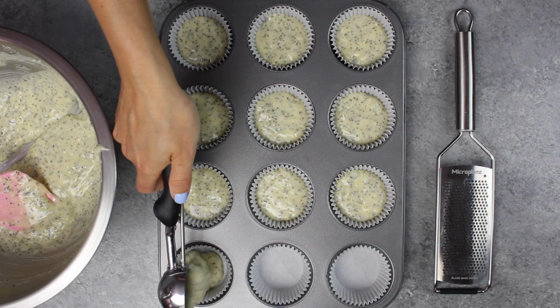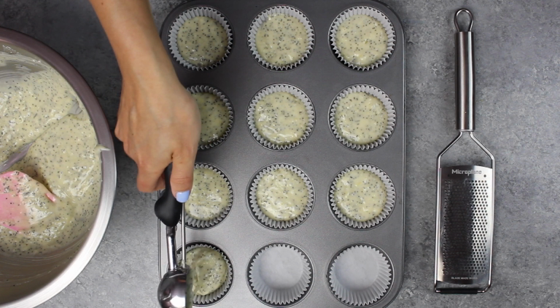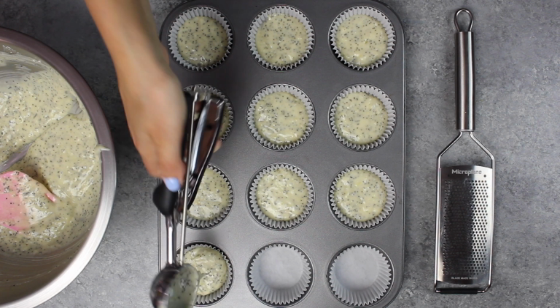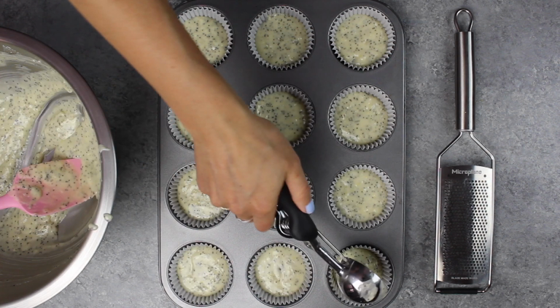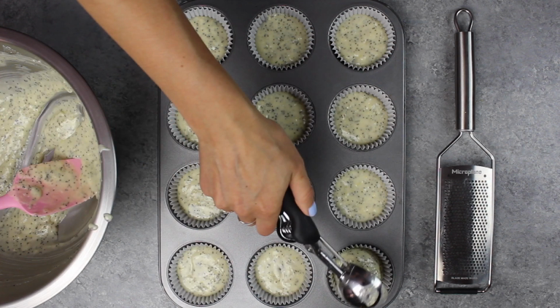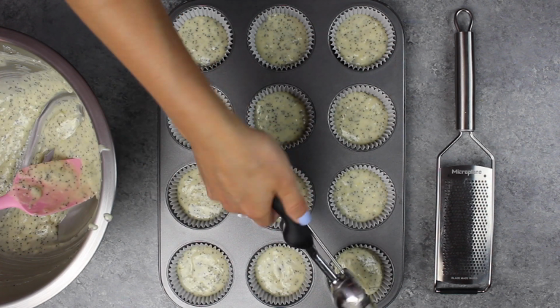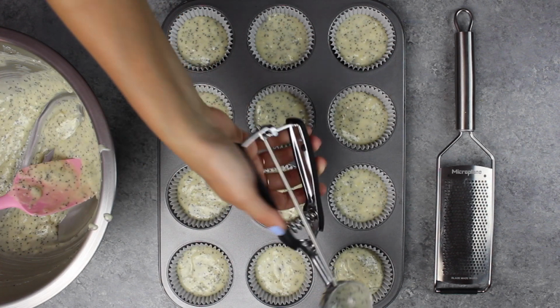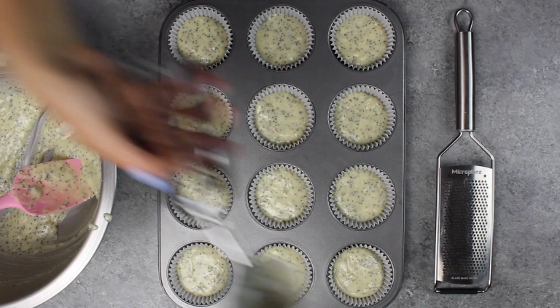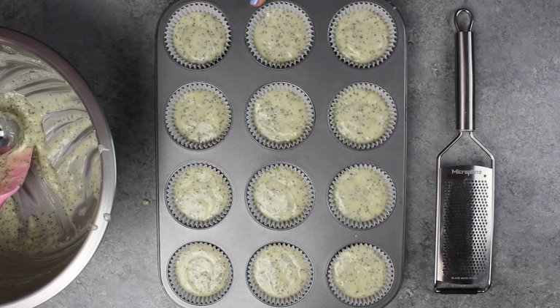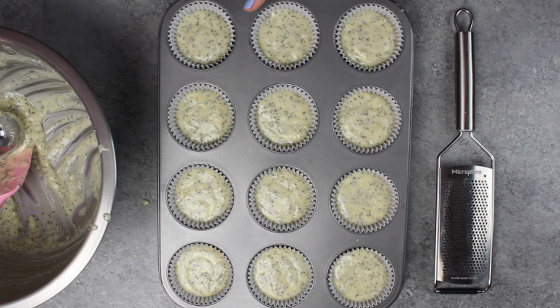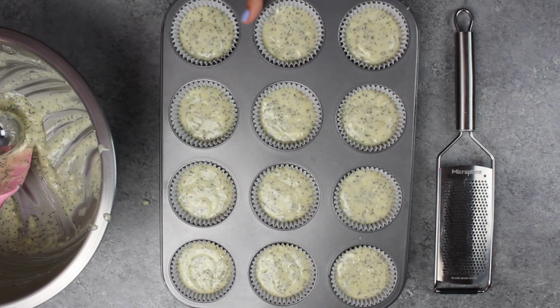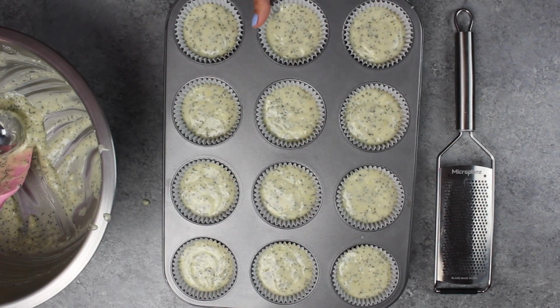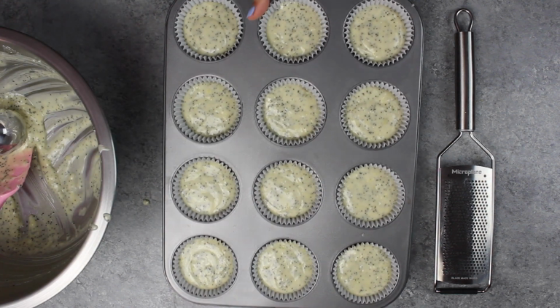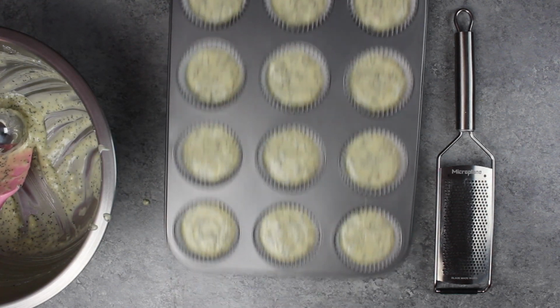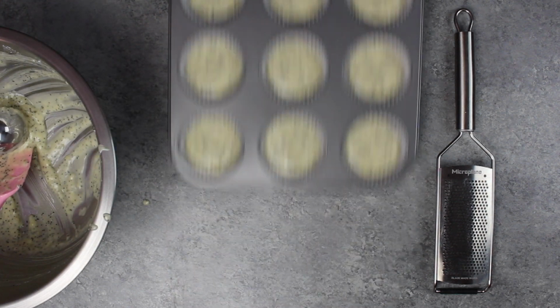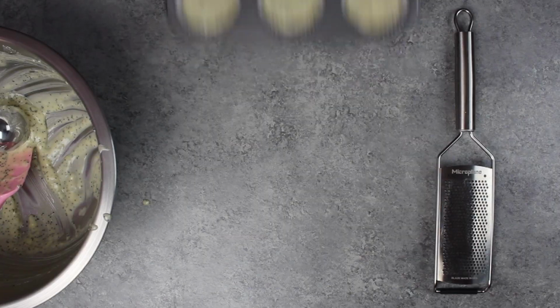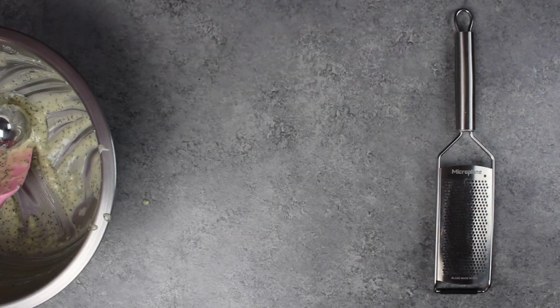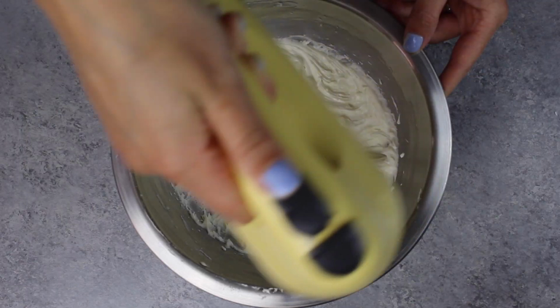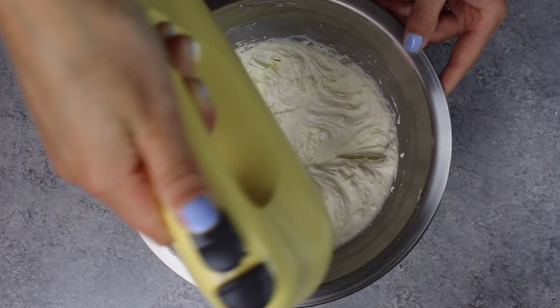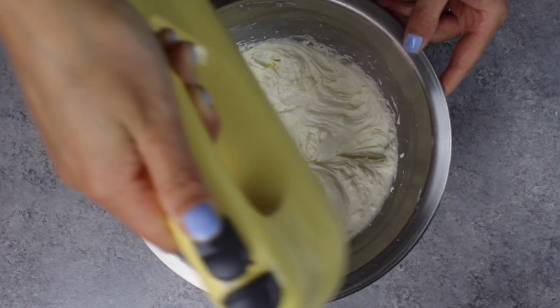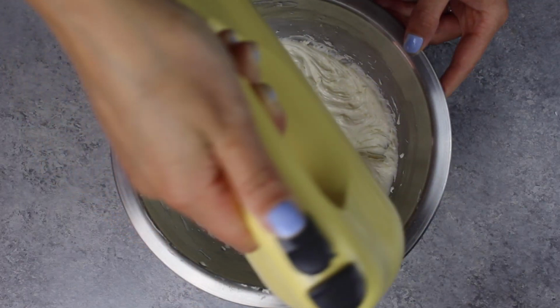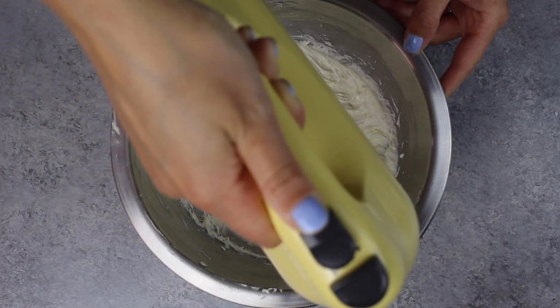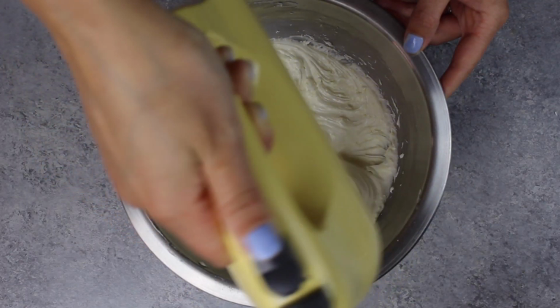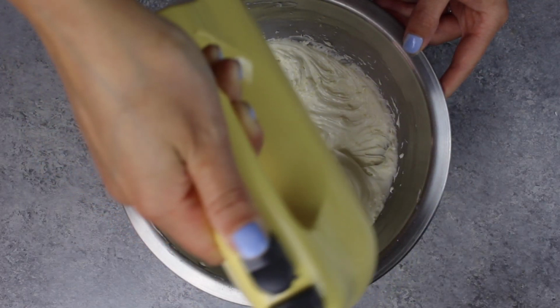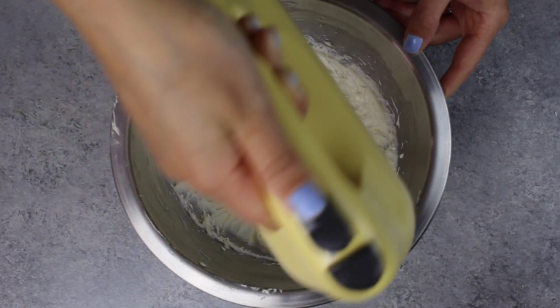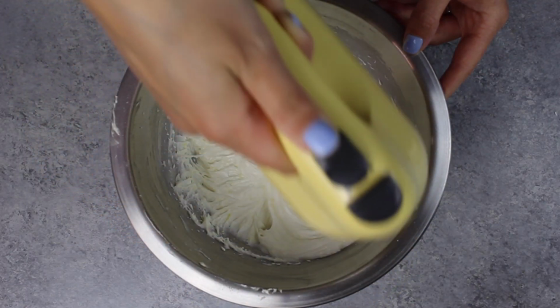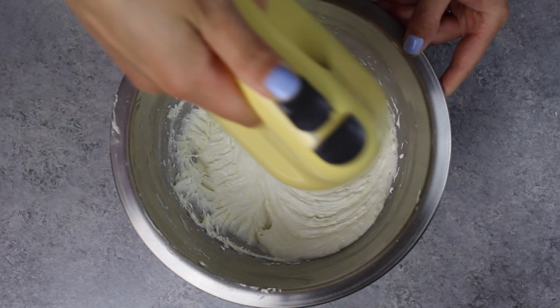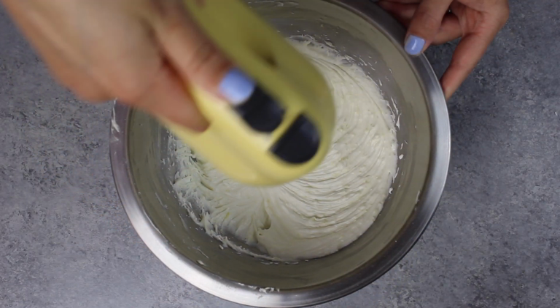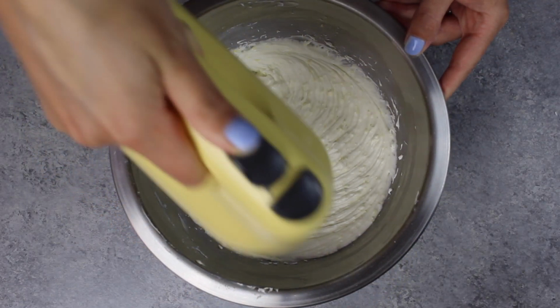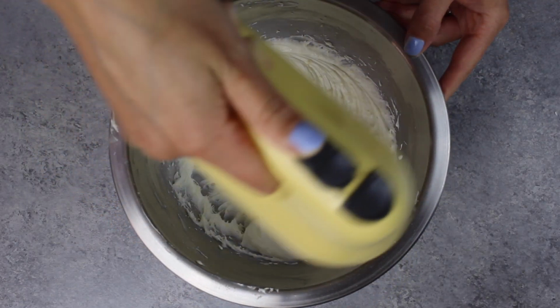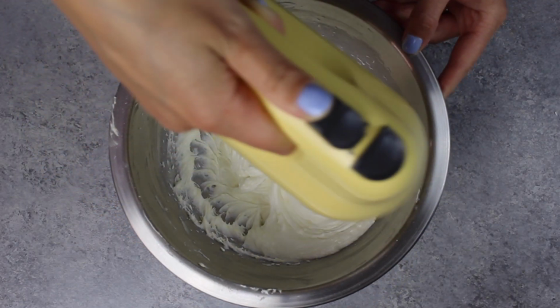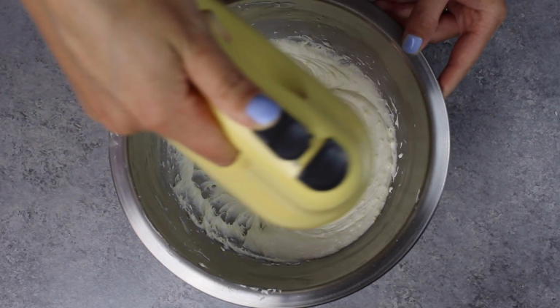Then fill your prepared cupcake pan about 3/4 of the way full with your batter. One batch makes 12 cupcakes, and we're going to bake these in a preheated 350-degree oven for 19 to 21 minutes.